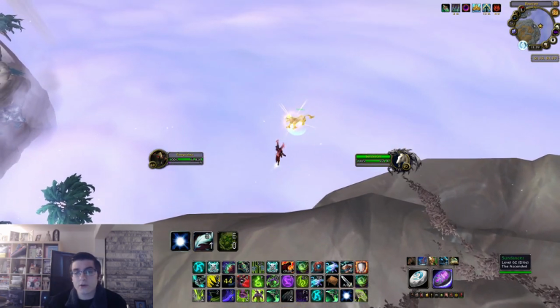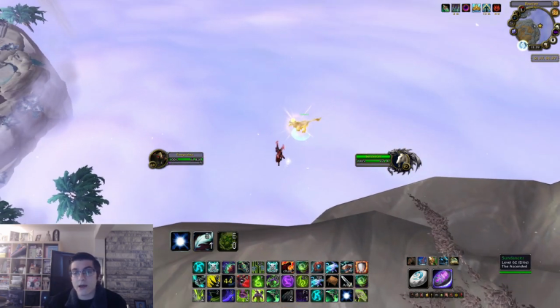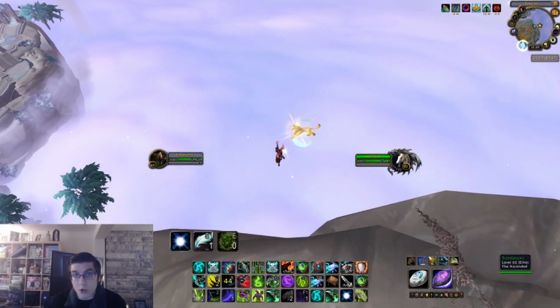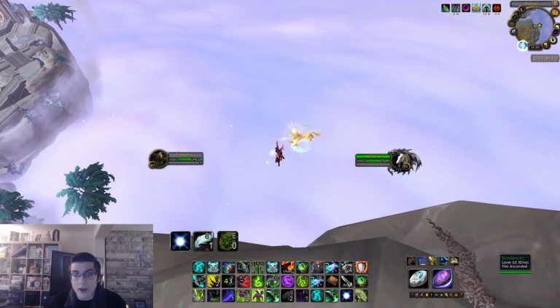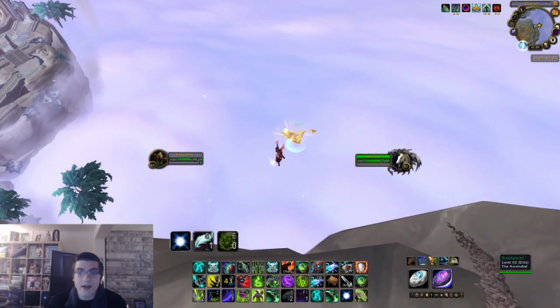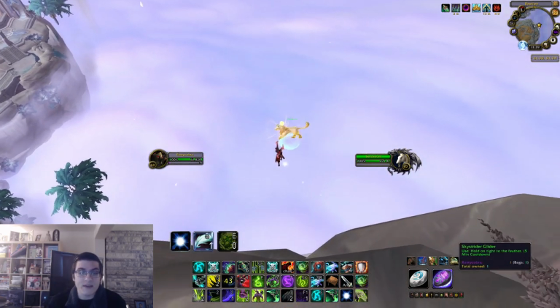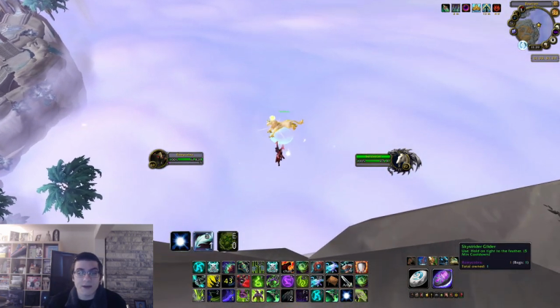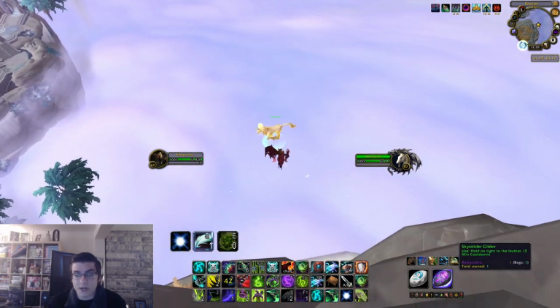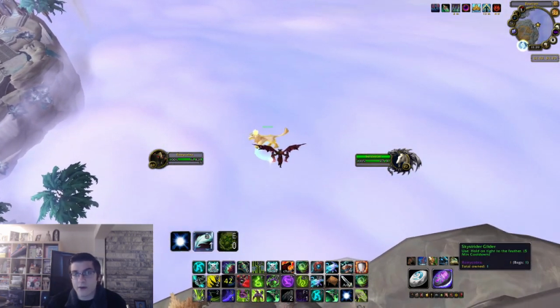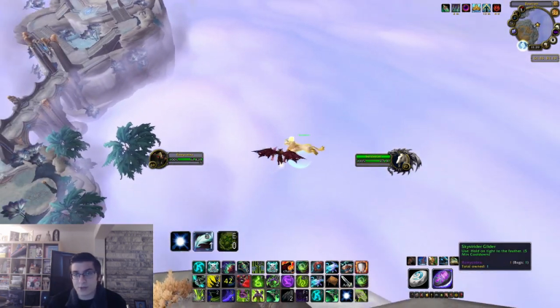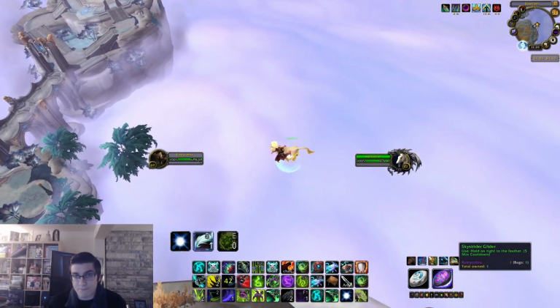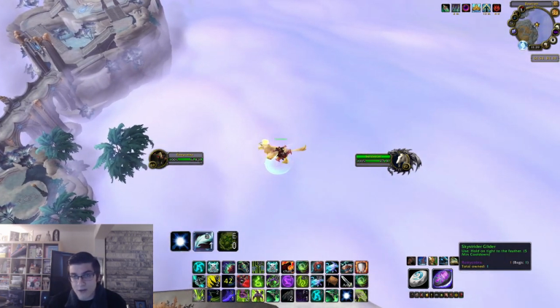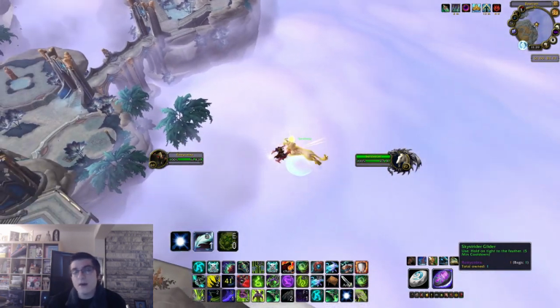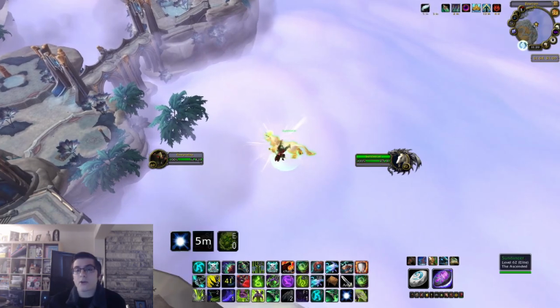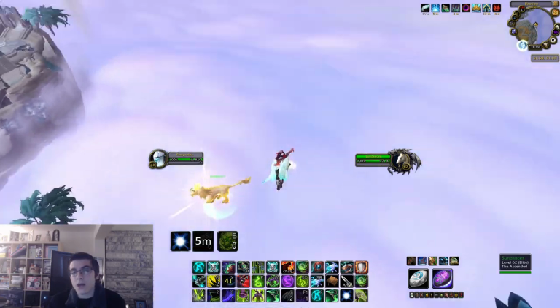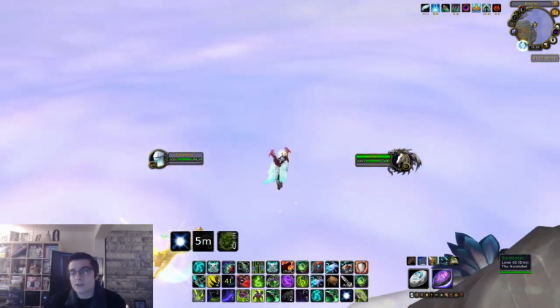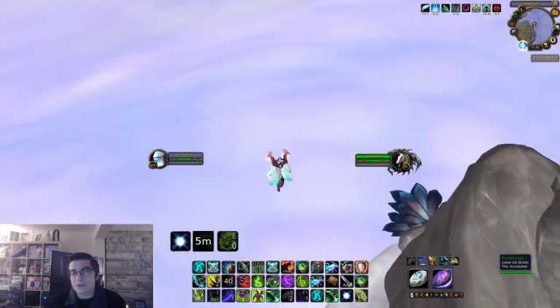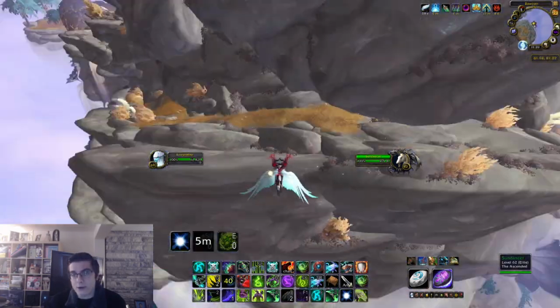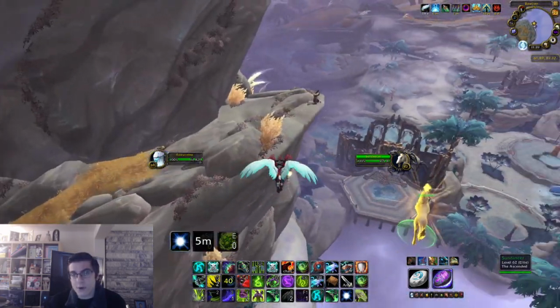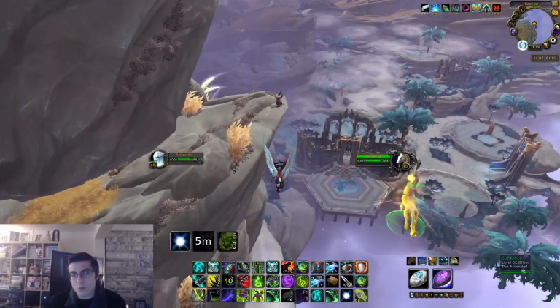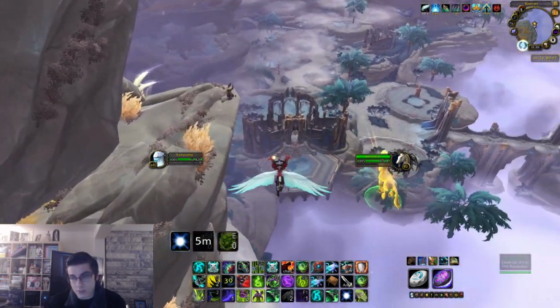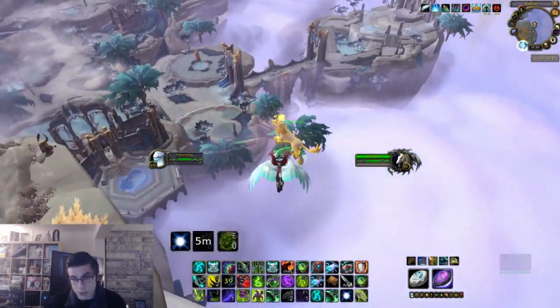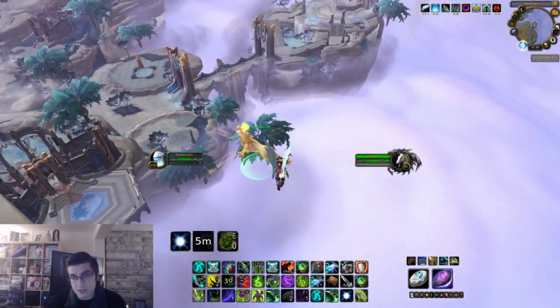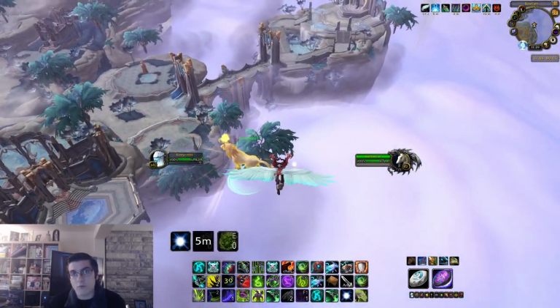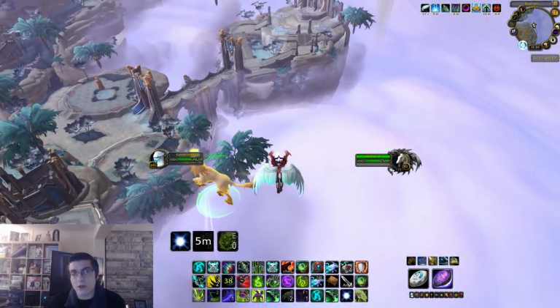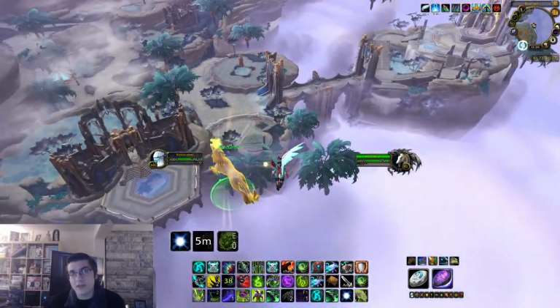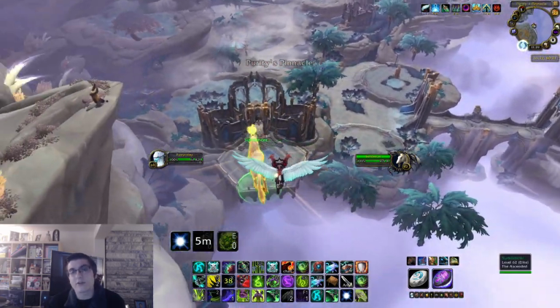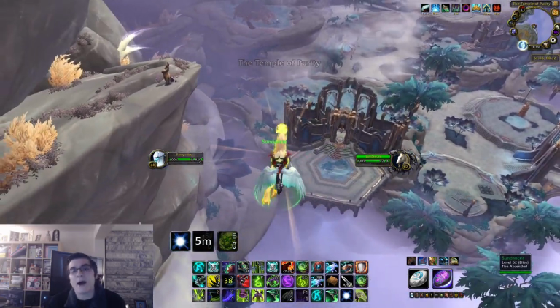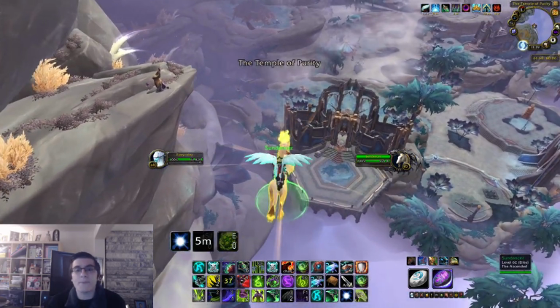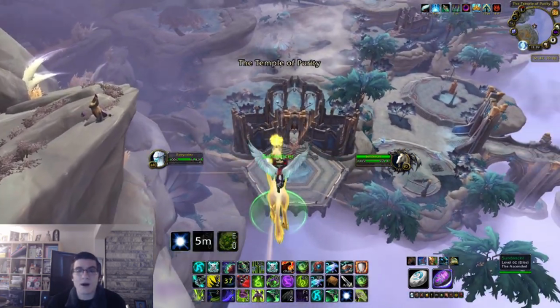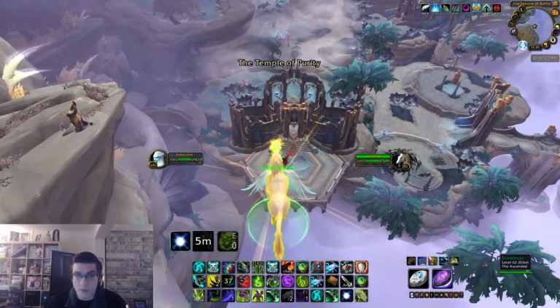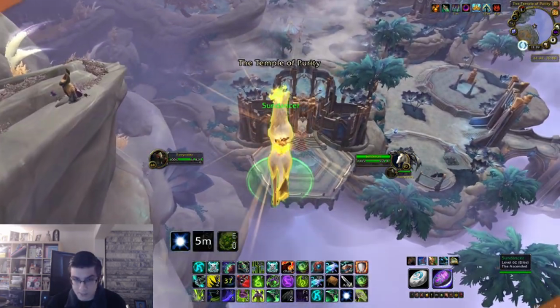Once the rare spawn is close enough, jump off and make sure you use your Sky Strider Glider while you have the Sunrider's Blessing buff. Glide towards the rare spawn, and once you're close enough right-click it and you're going to hop on the rare spawn.